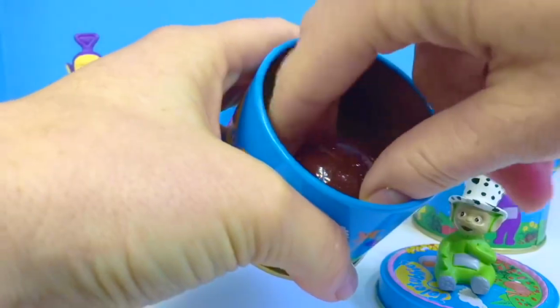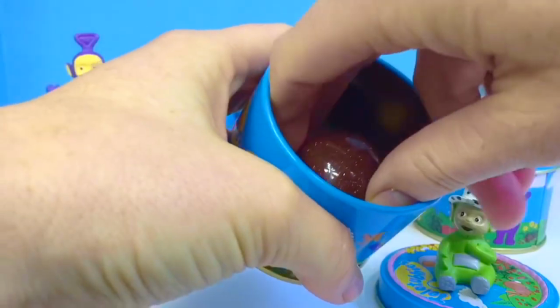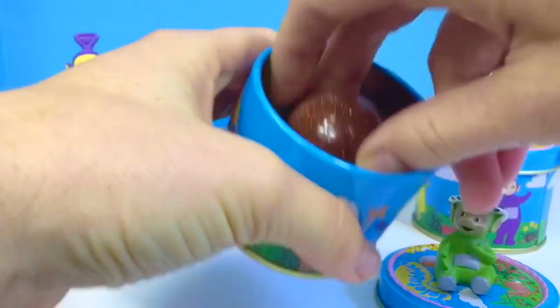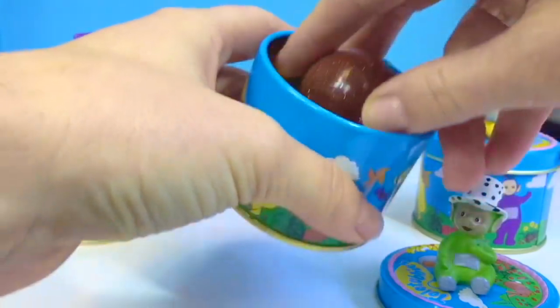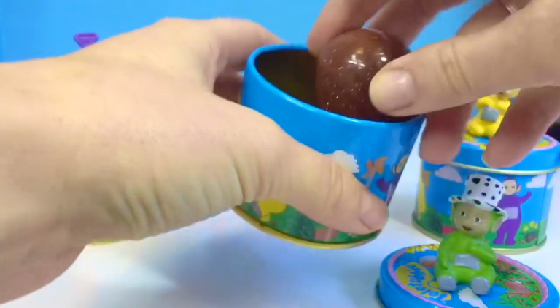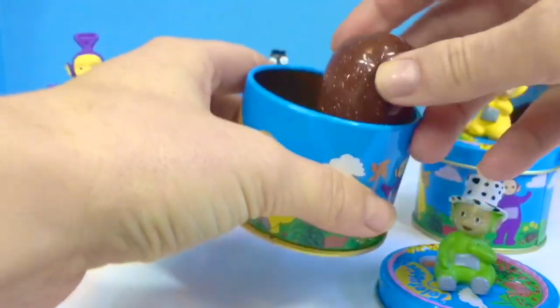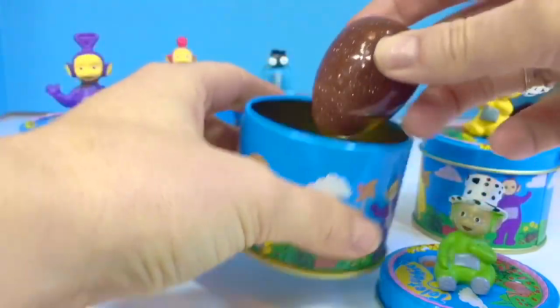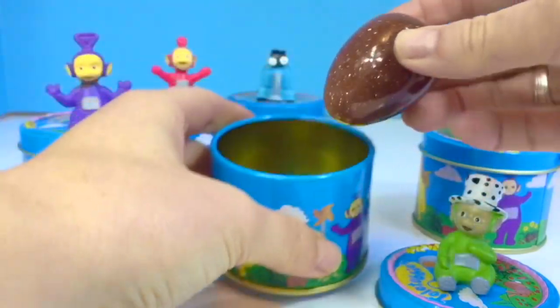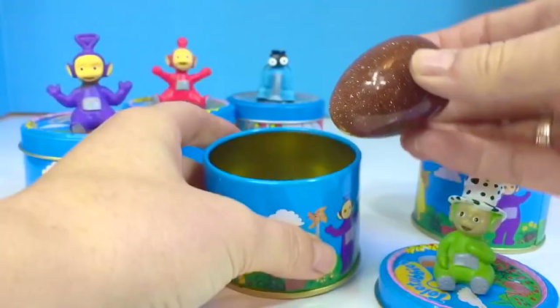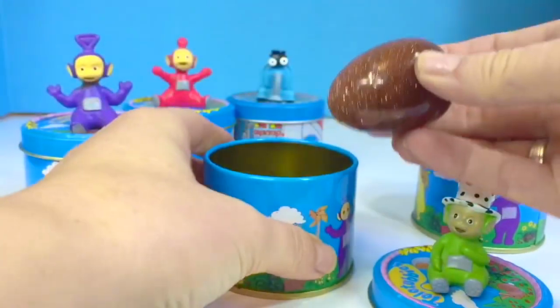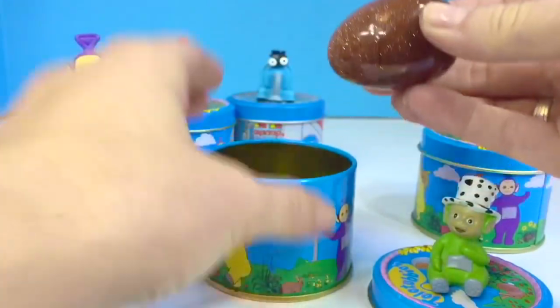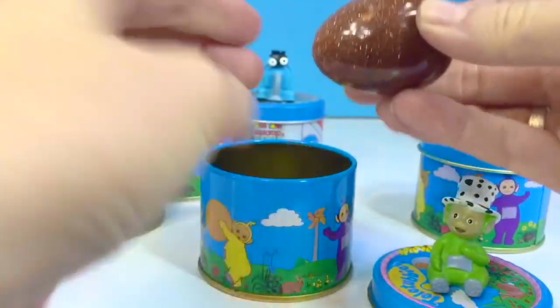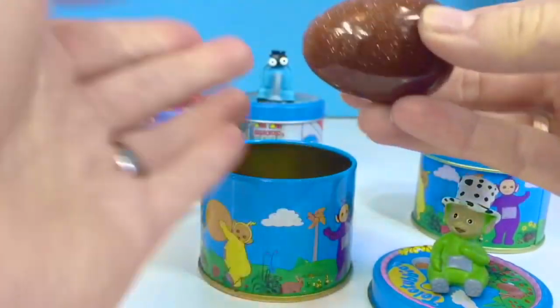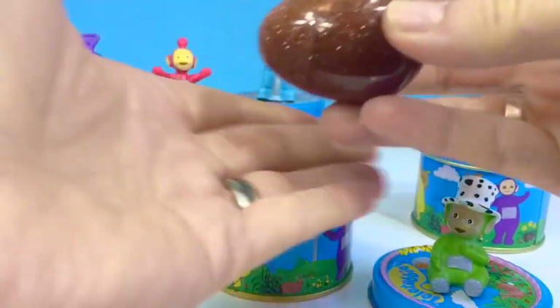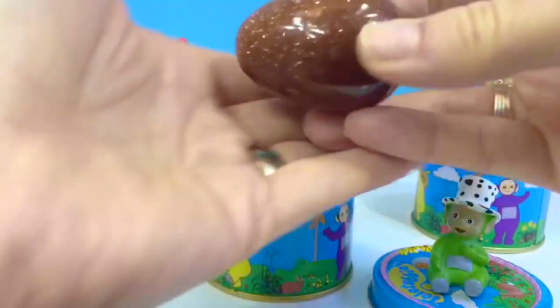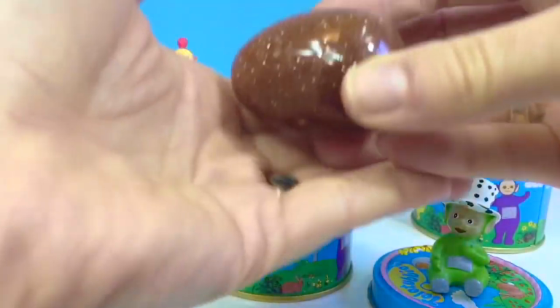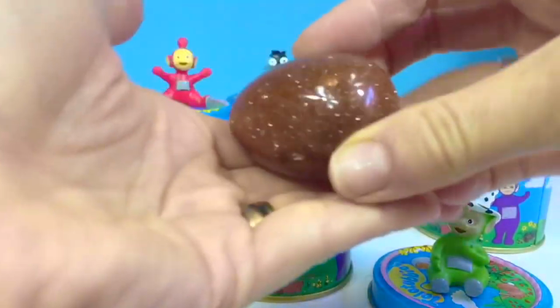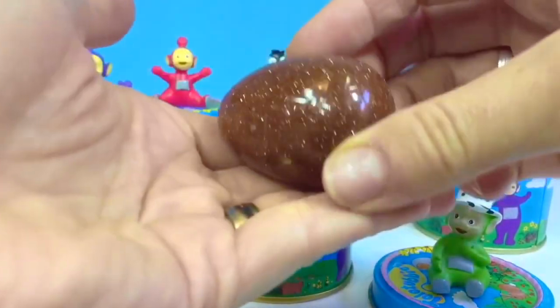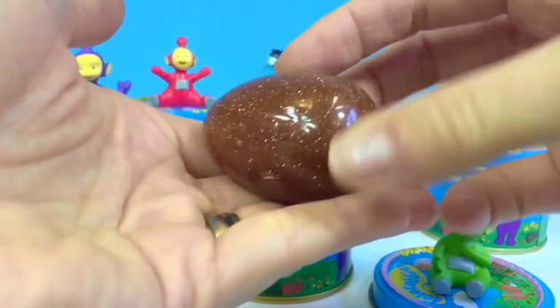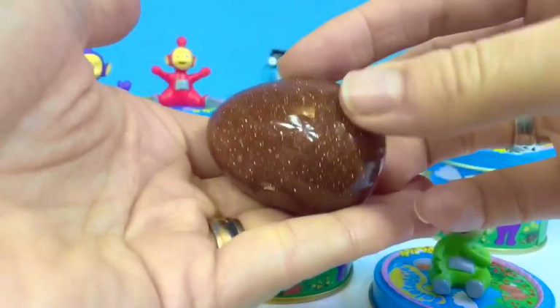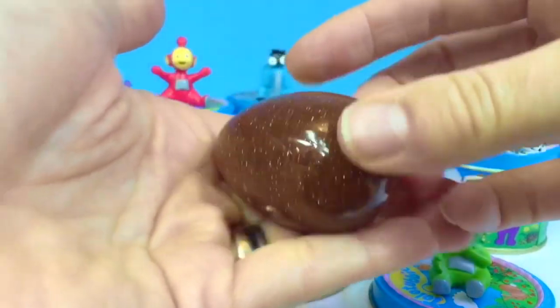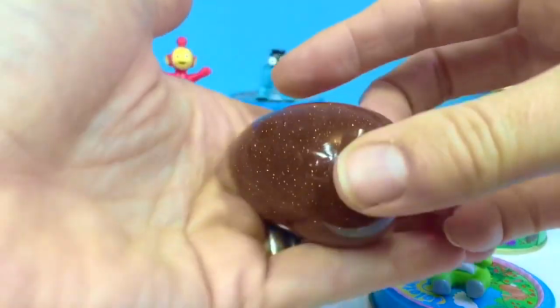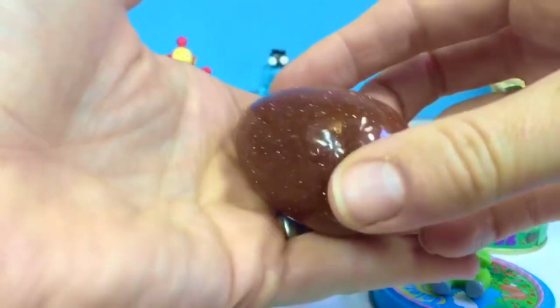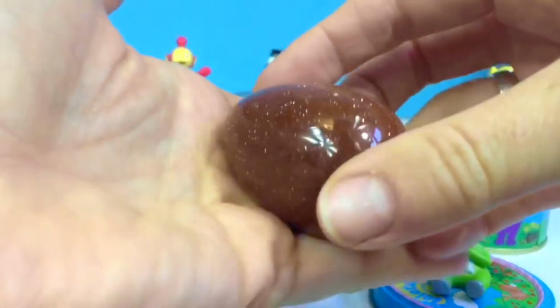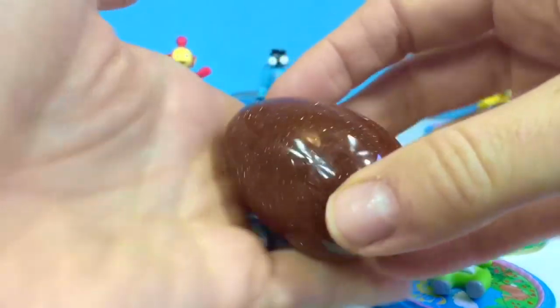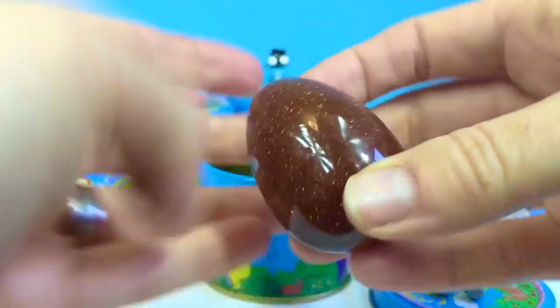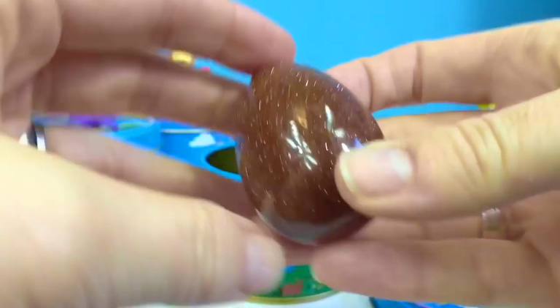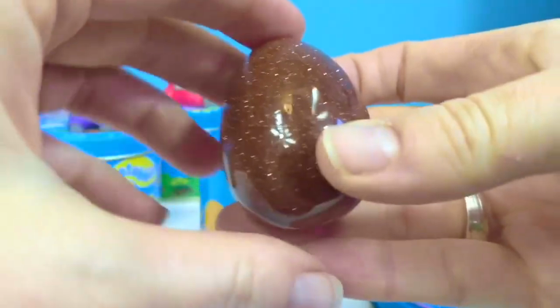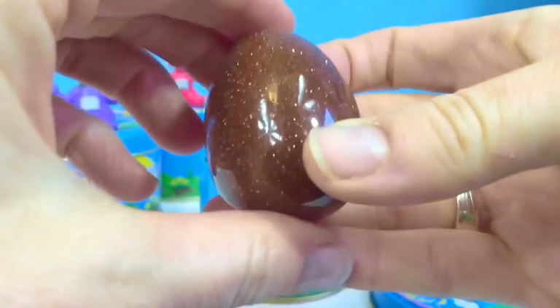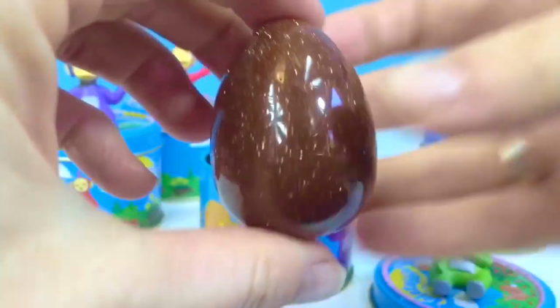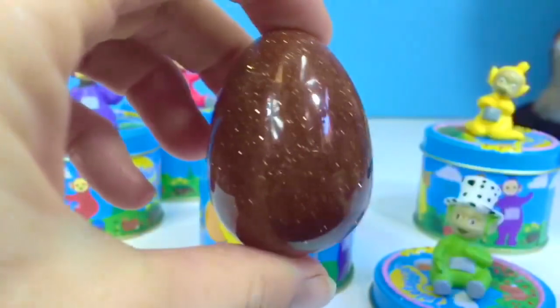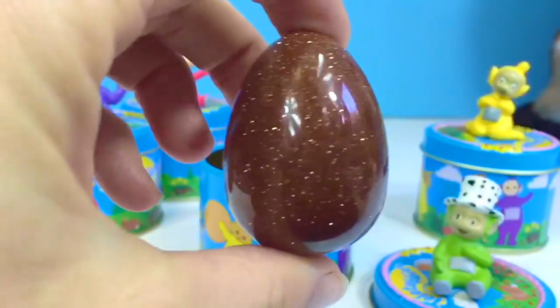Ooh, look at it sparkle! It's an egg and this is called Goldstone. It's one of my favorite gems.